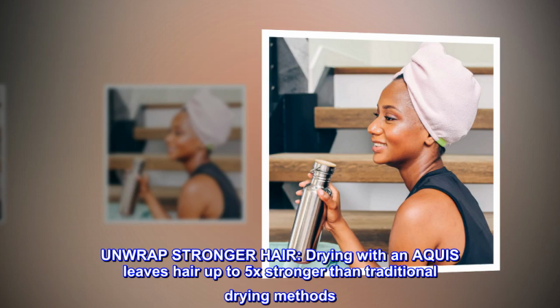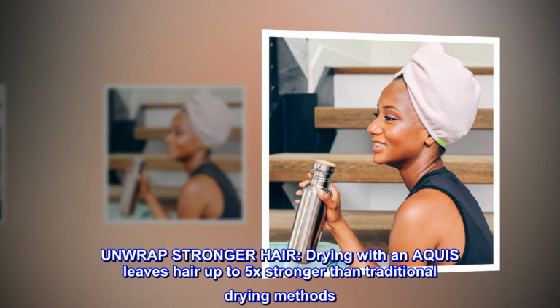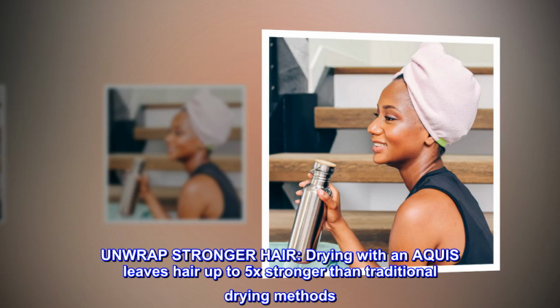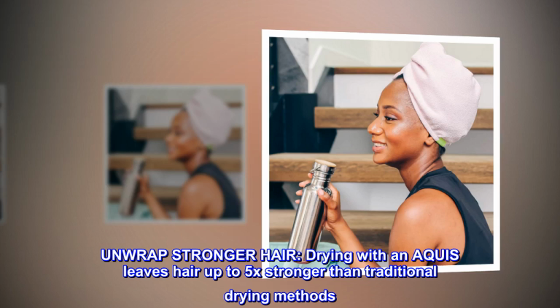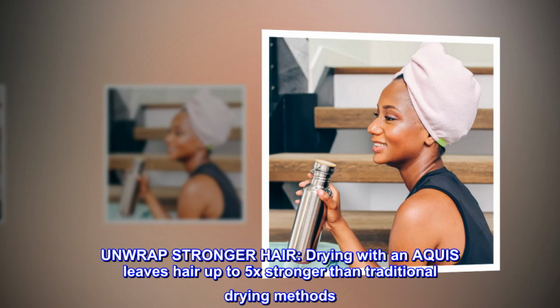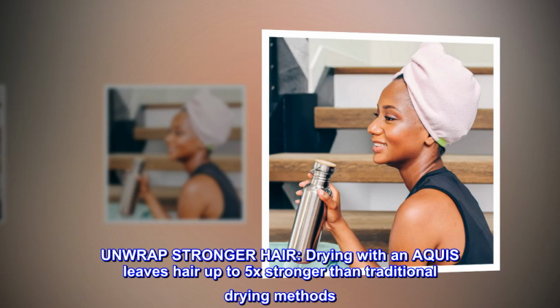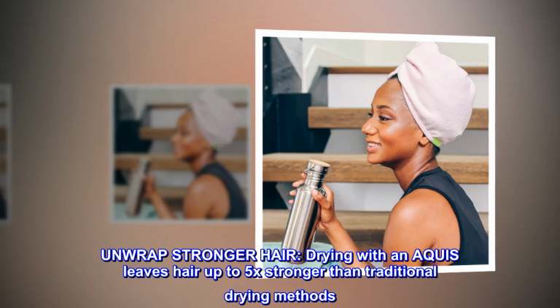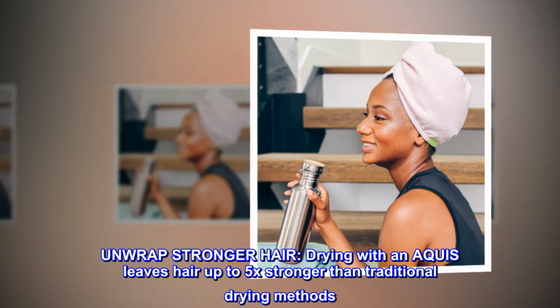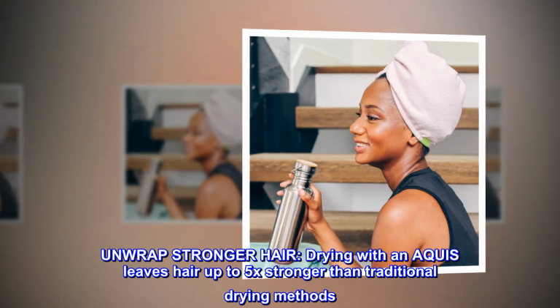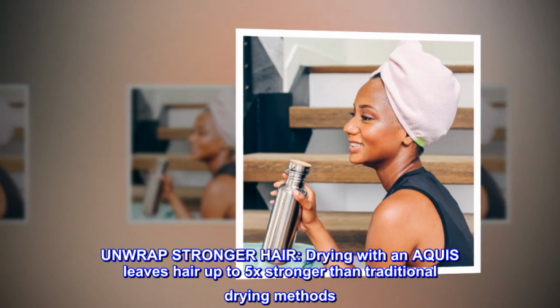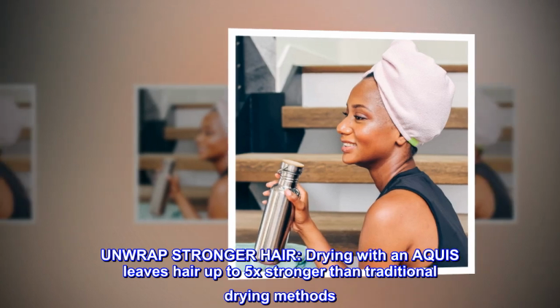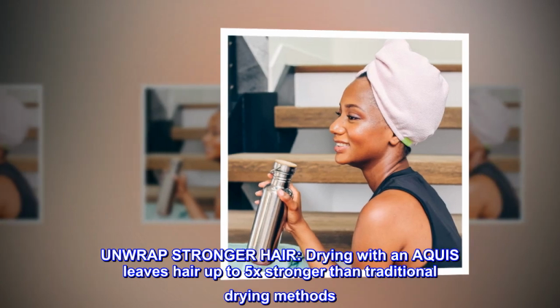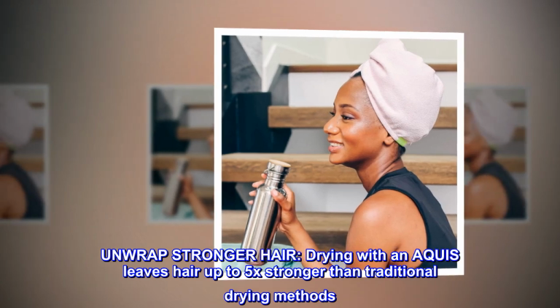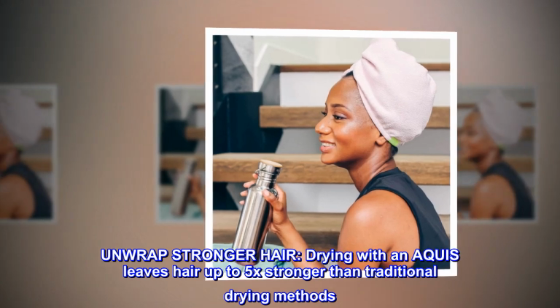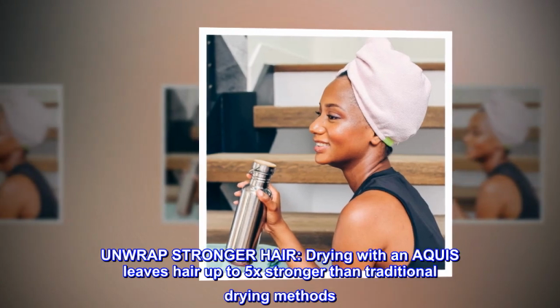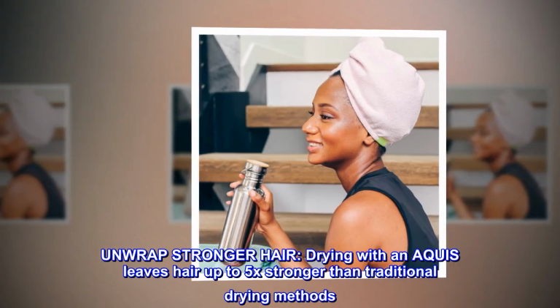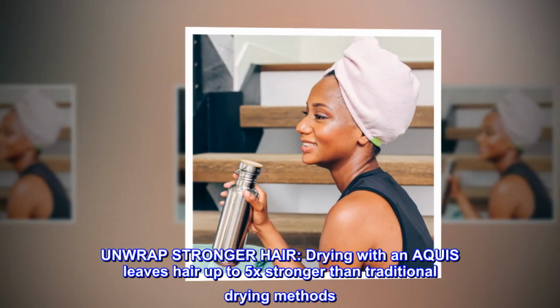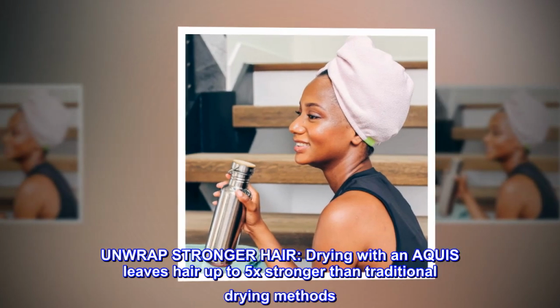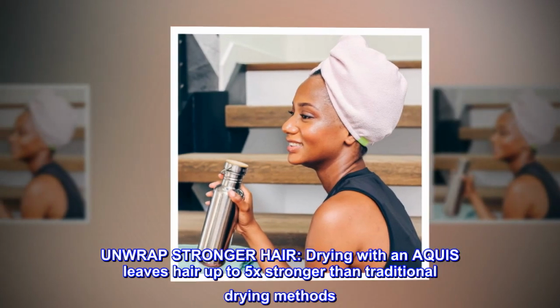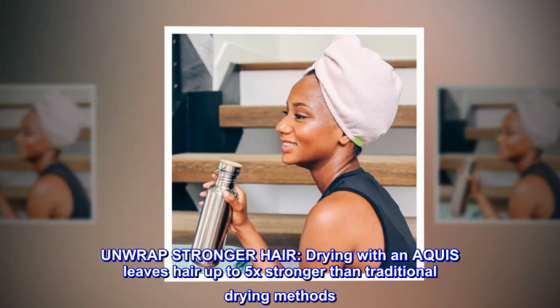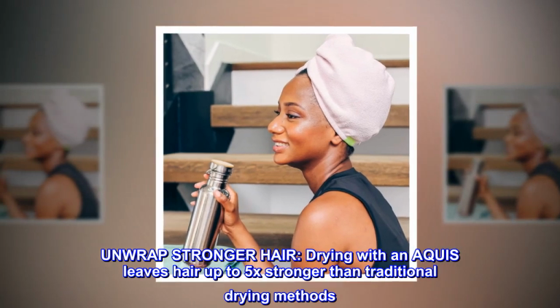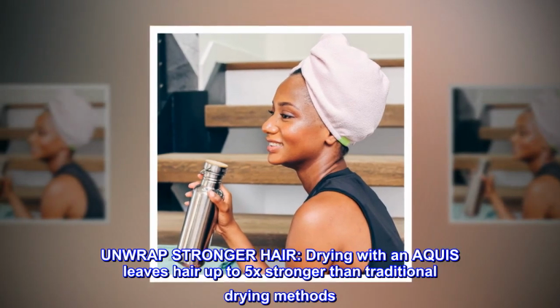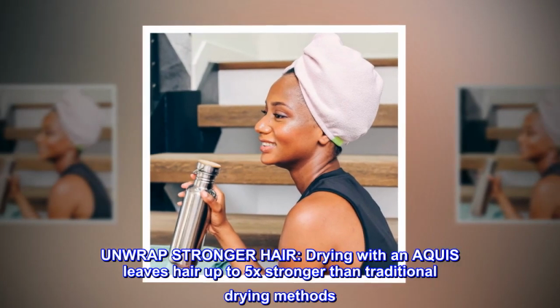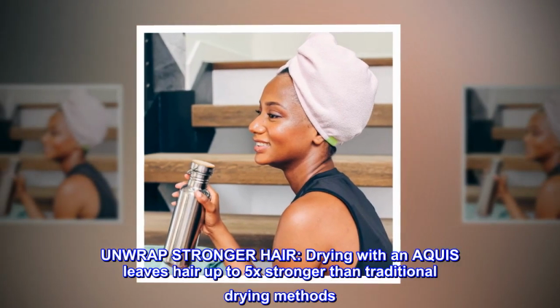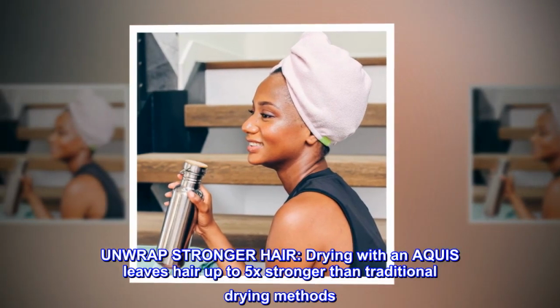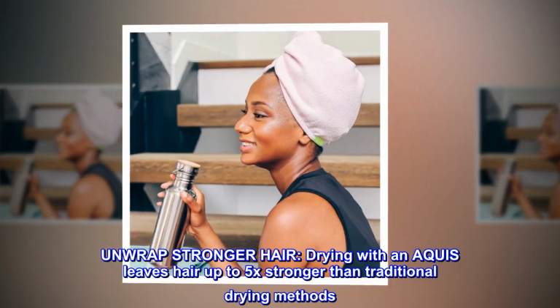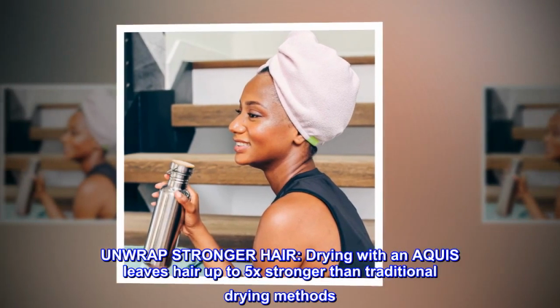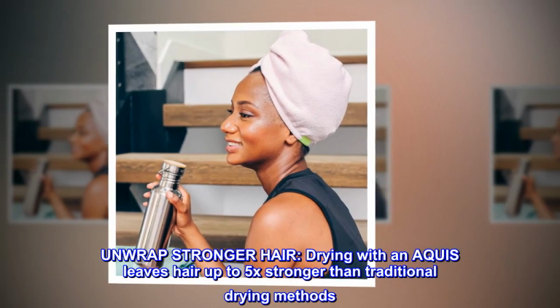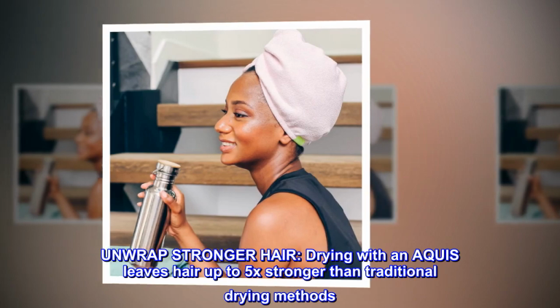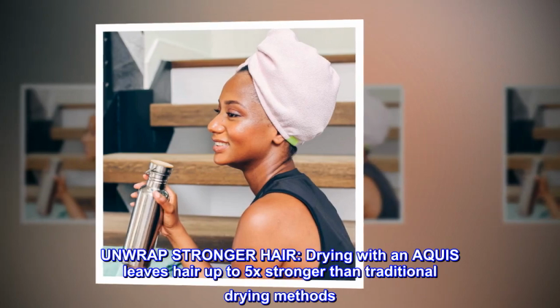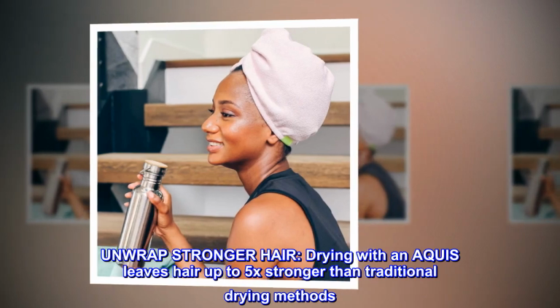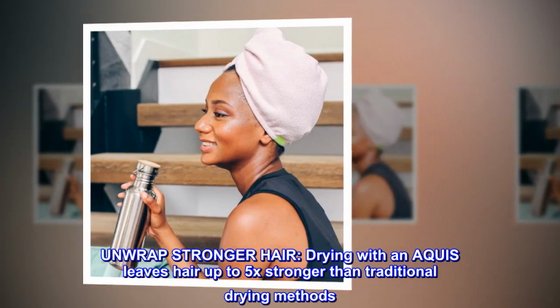Unwrap stronger hair. Drying with an Aquas leaves hair up to 5x stronger than traditional drying methods.